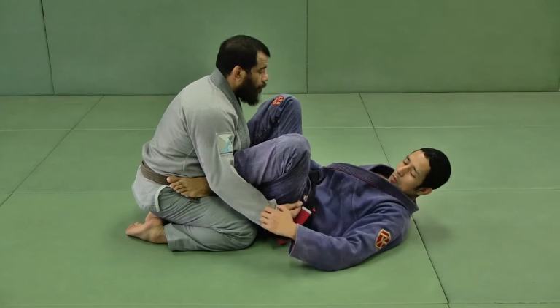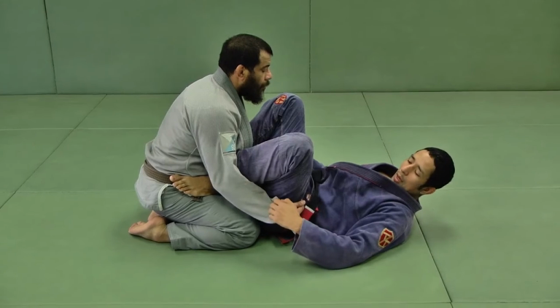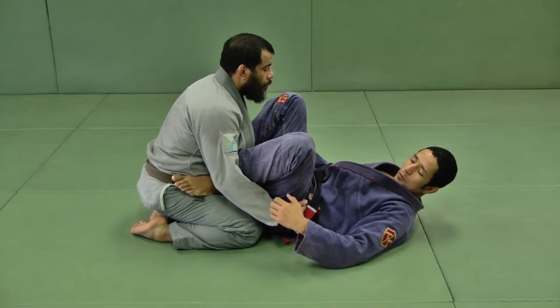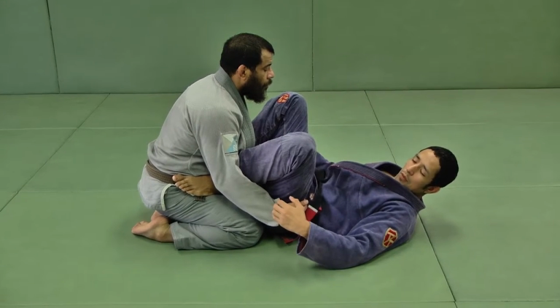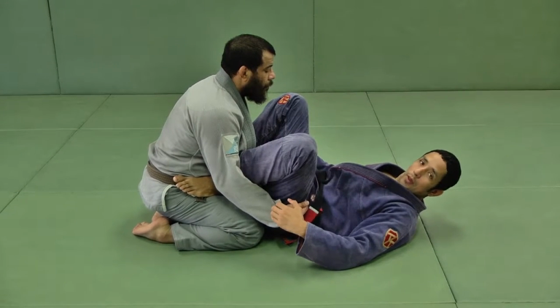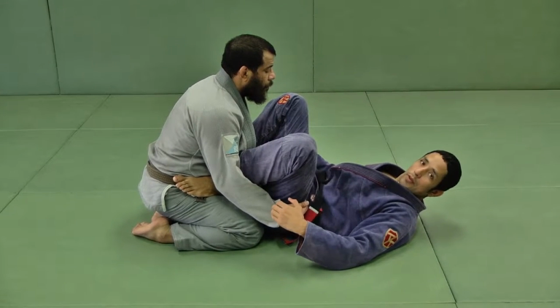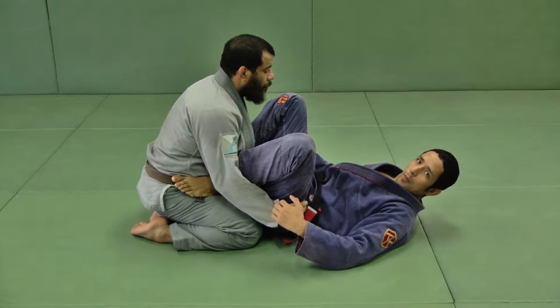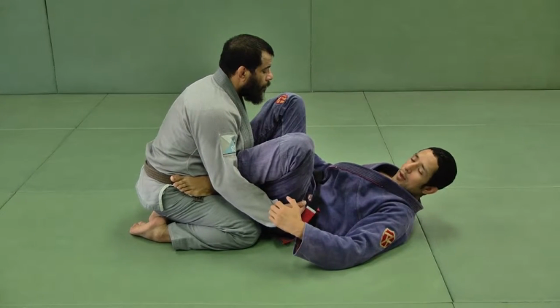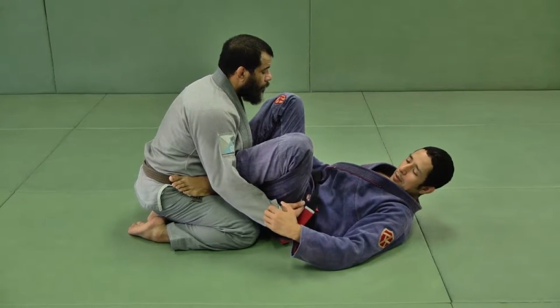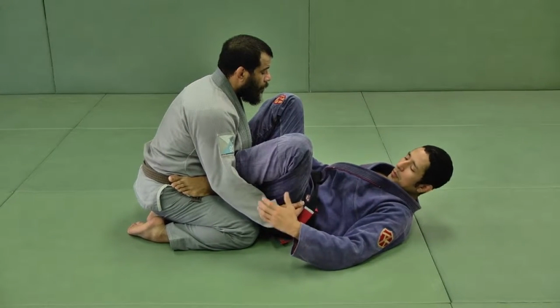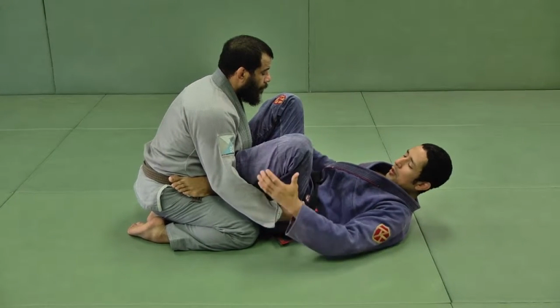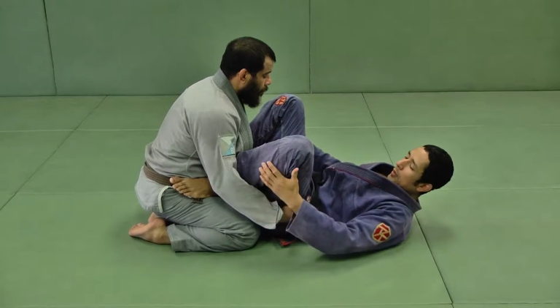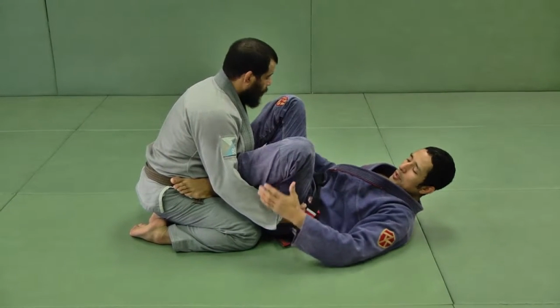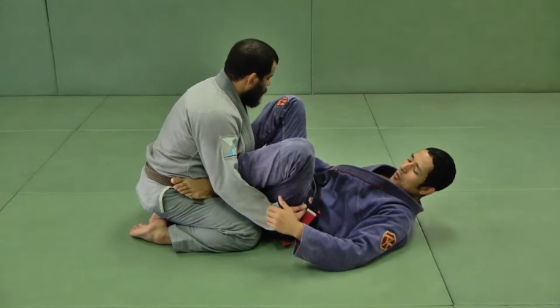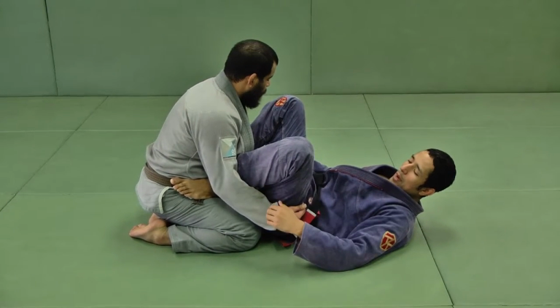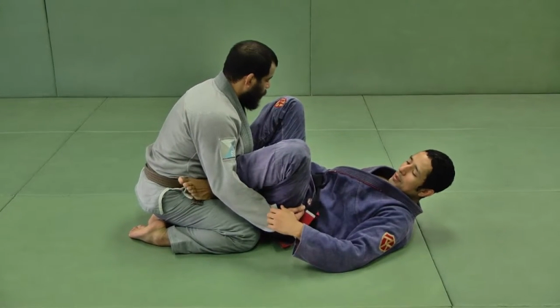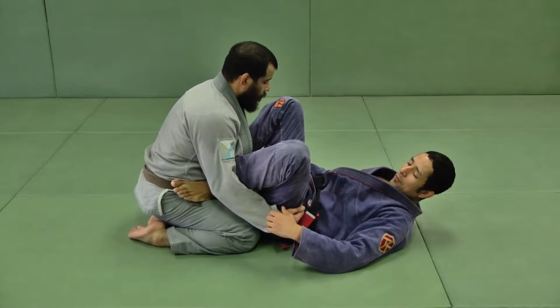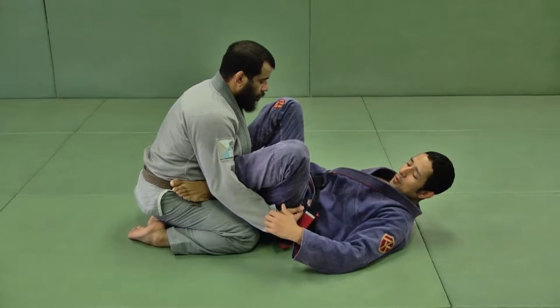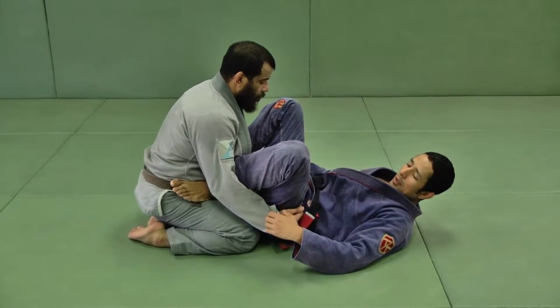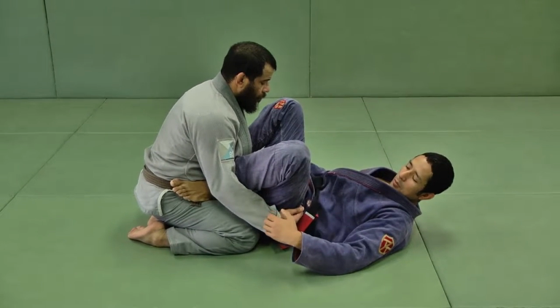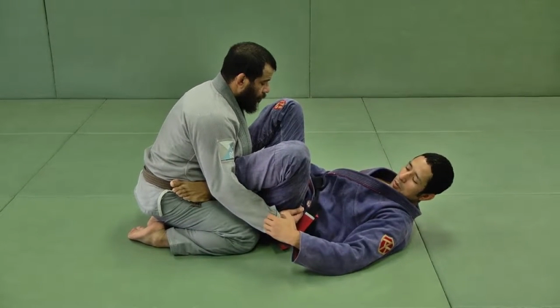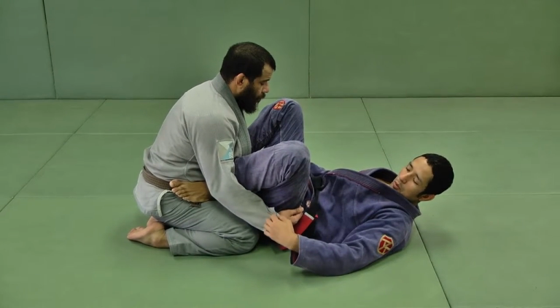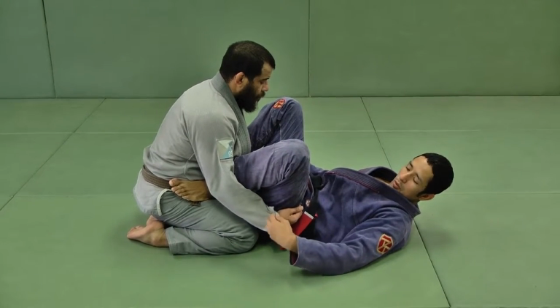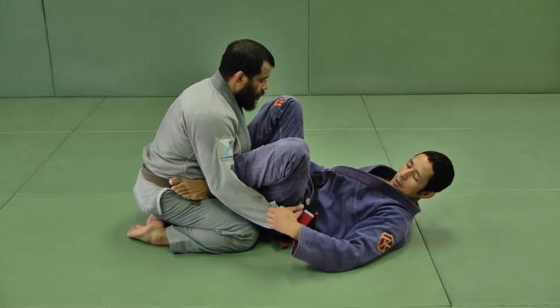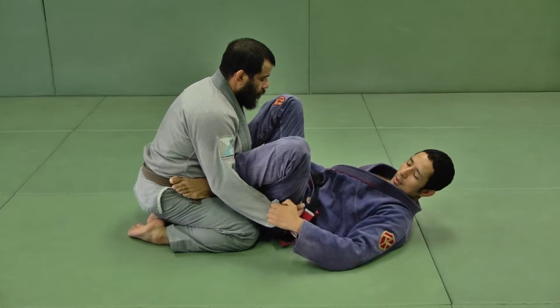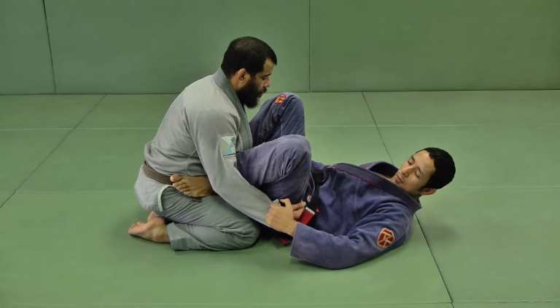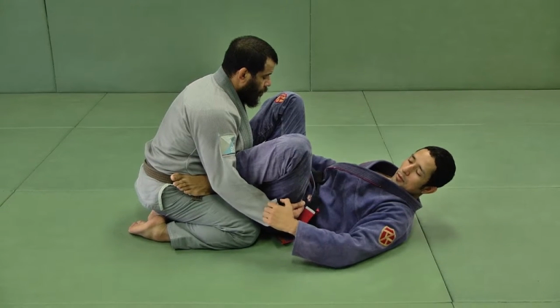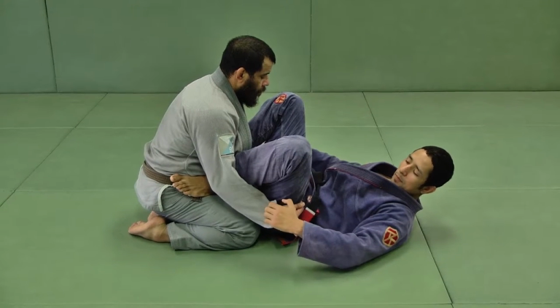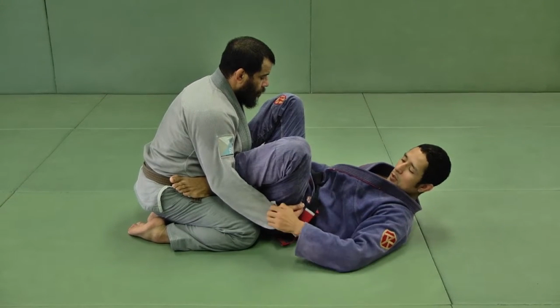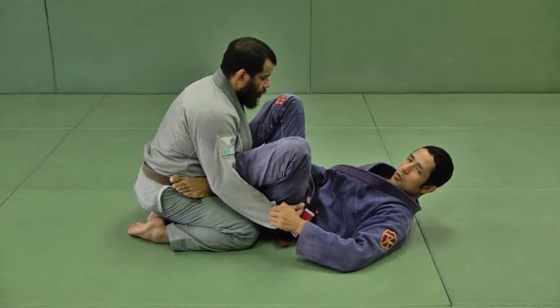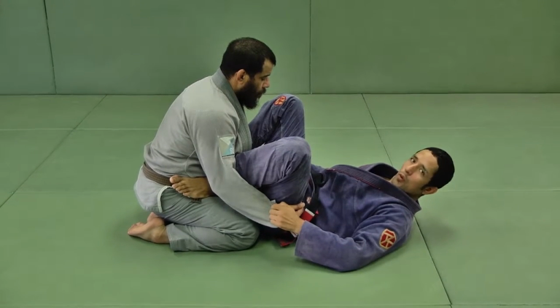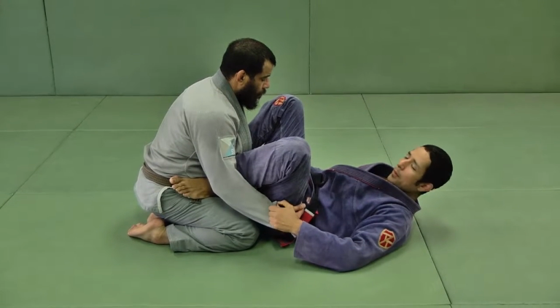We're going to start from the spider guard, connecting my shins to the bicep, feet on the hips, folding the sleeves, strong grip.